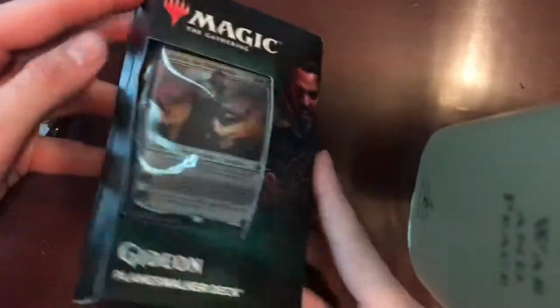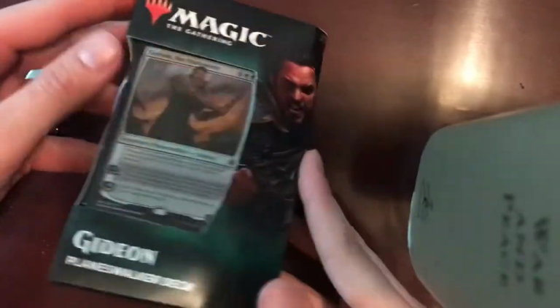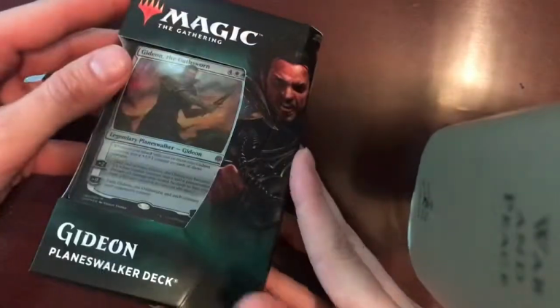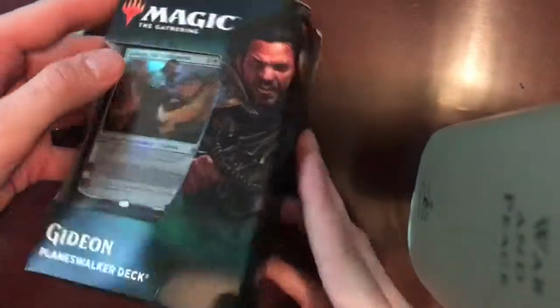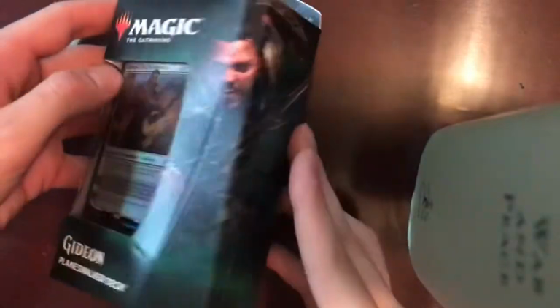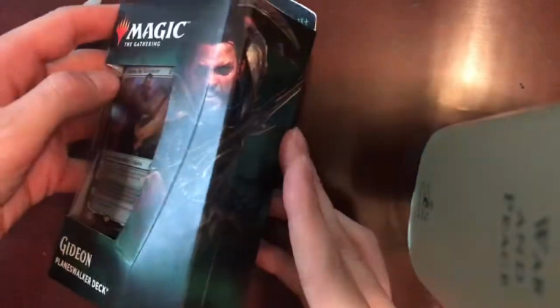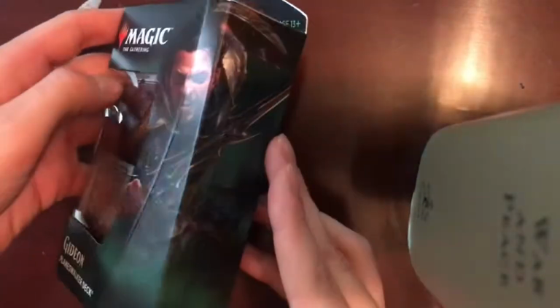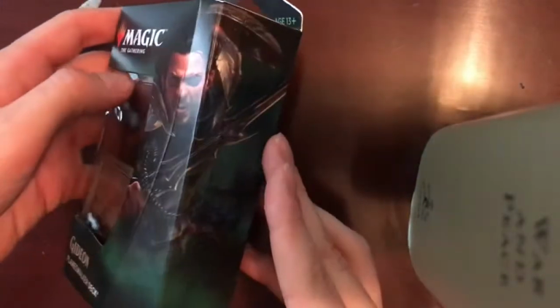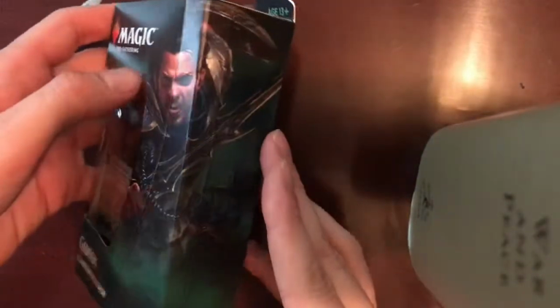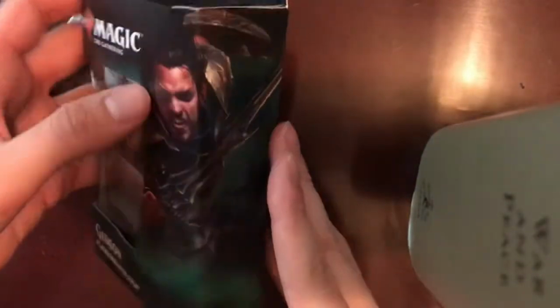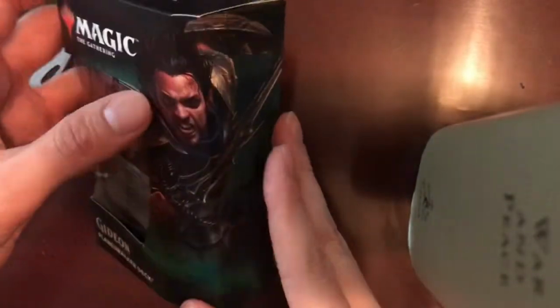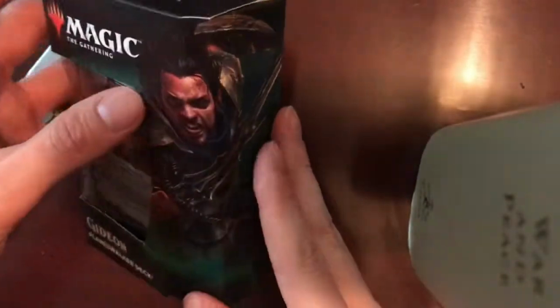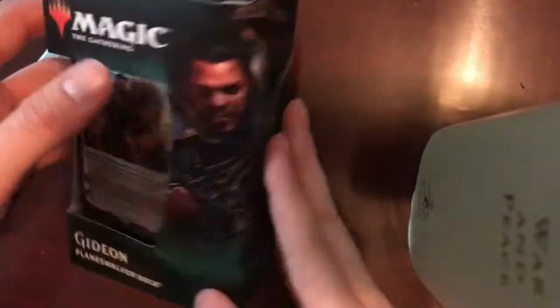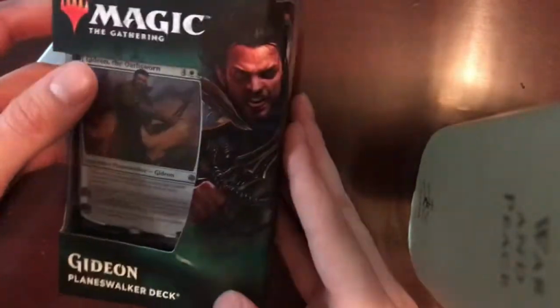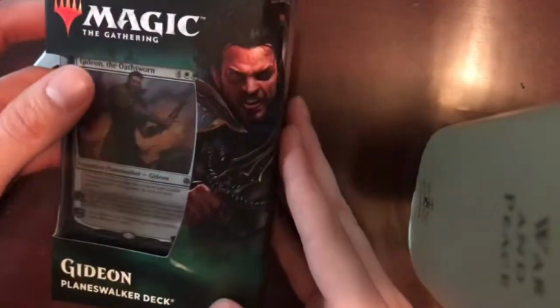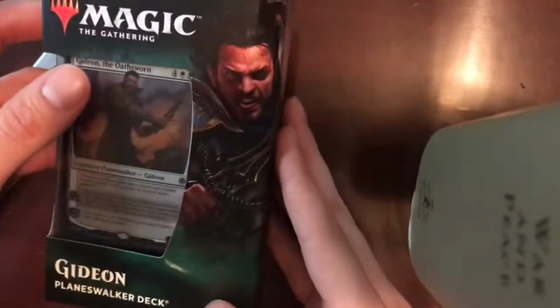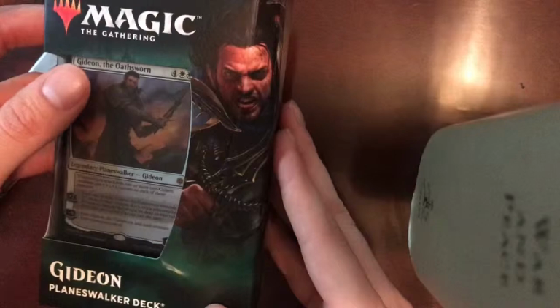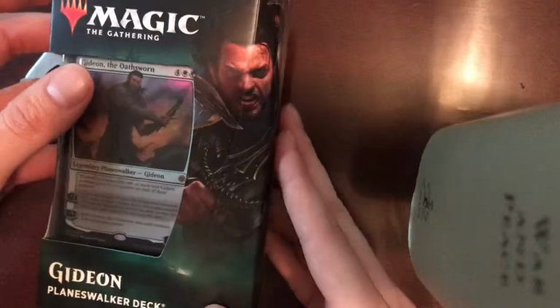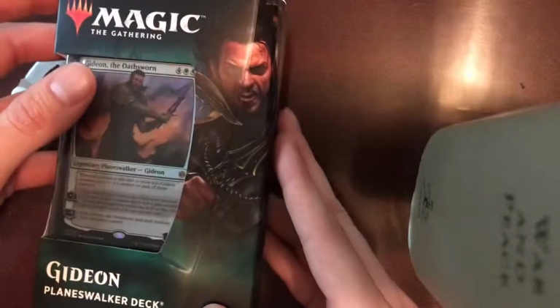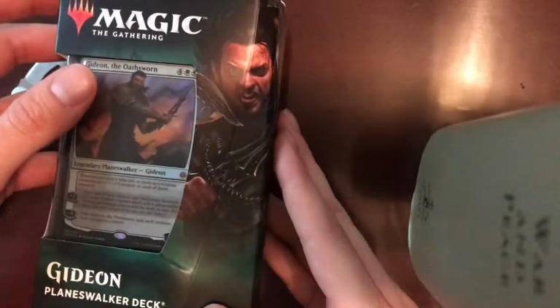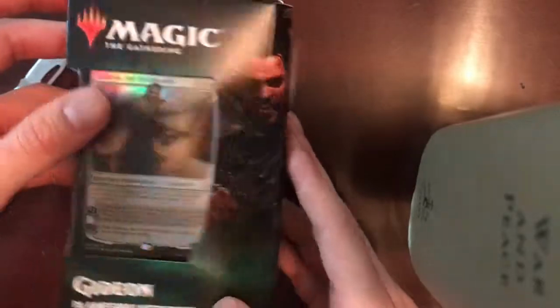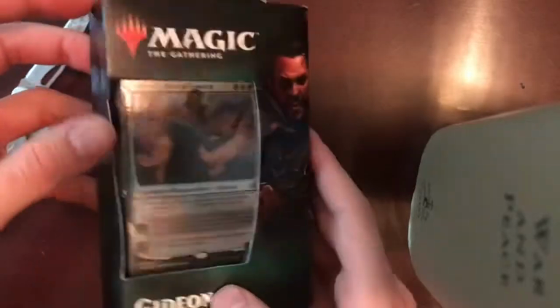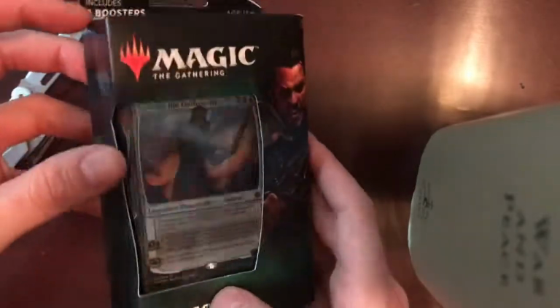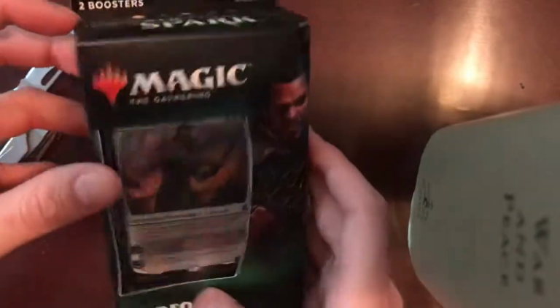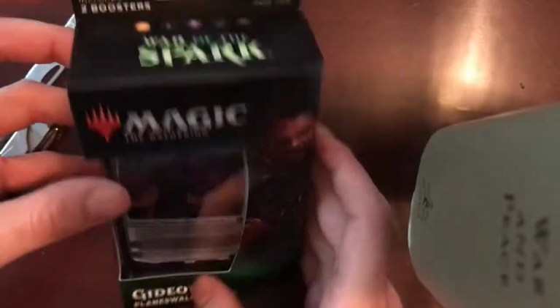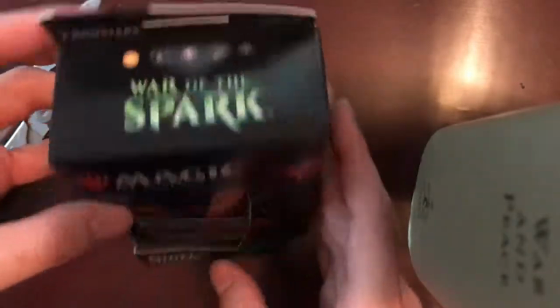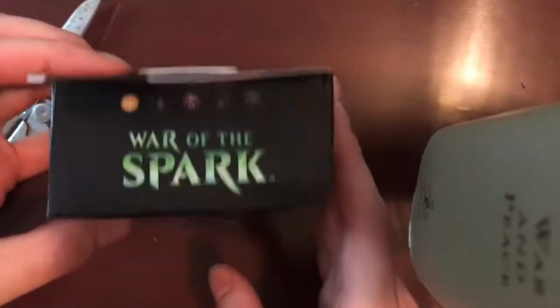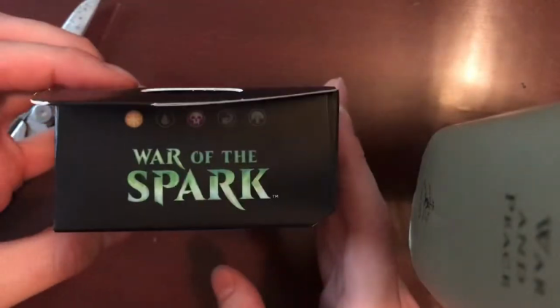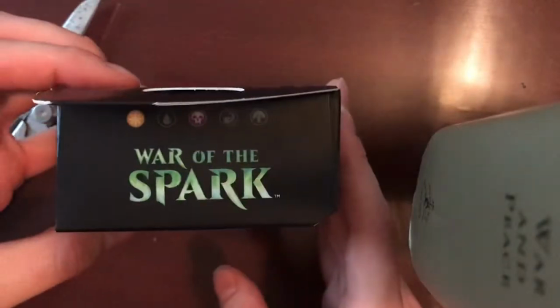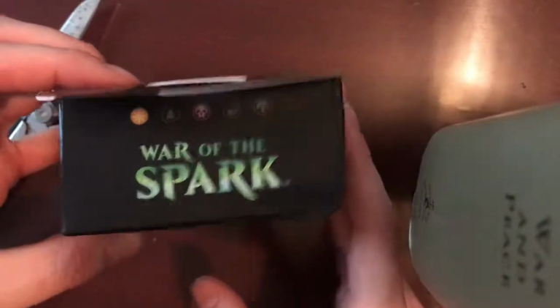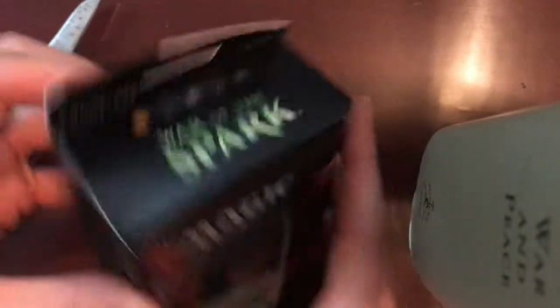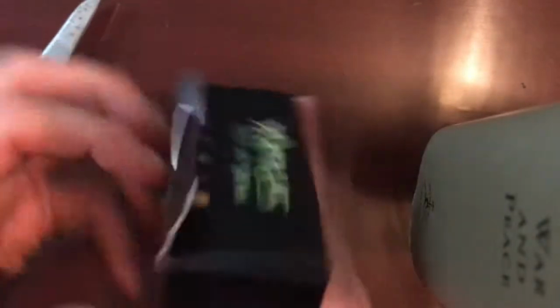They really outdid themselves with the packaging on War of the Spark. Look at all that.